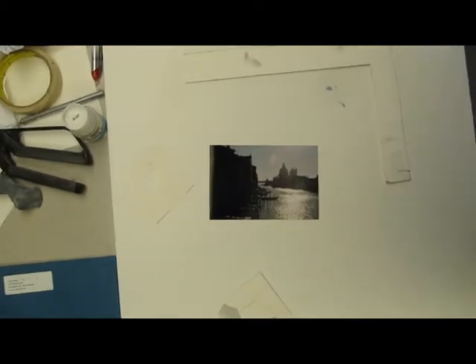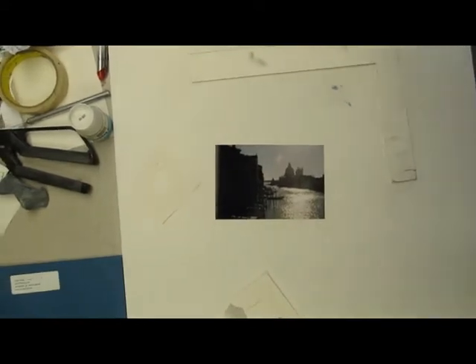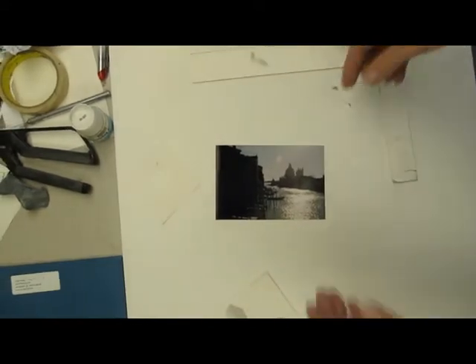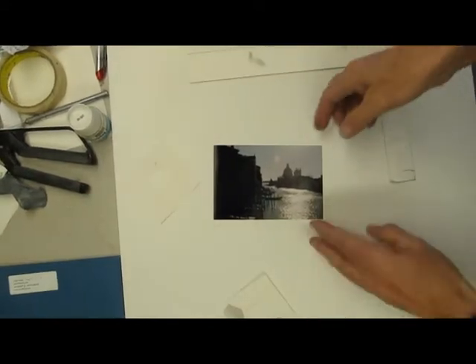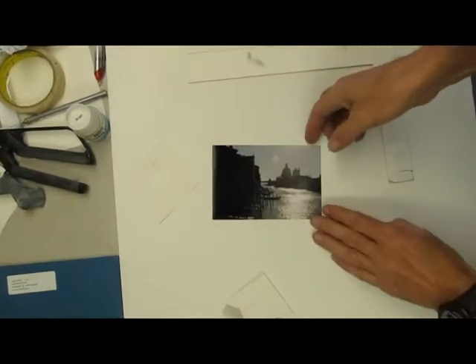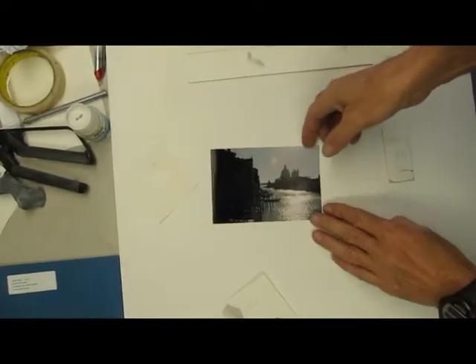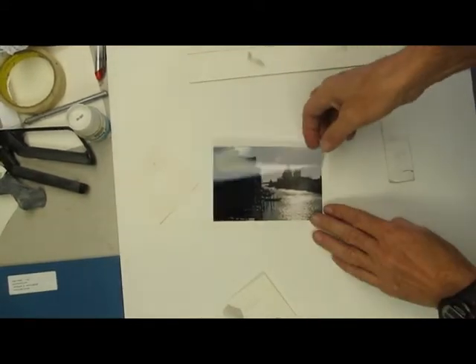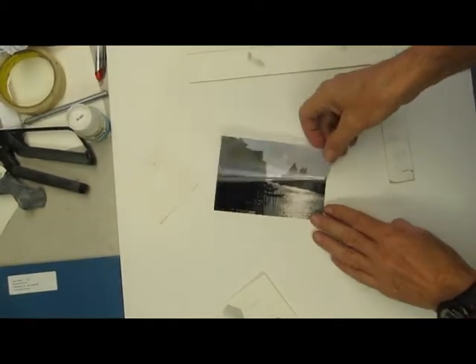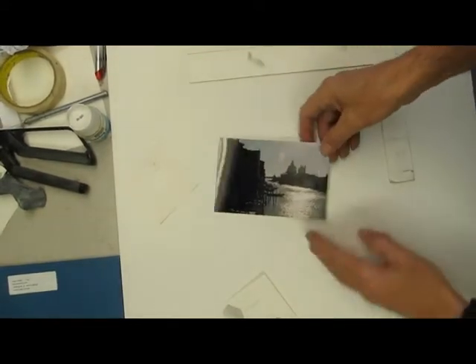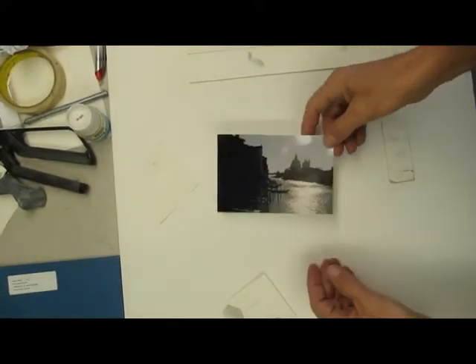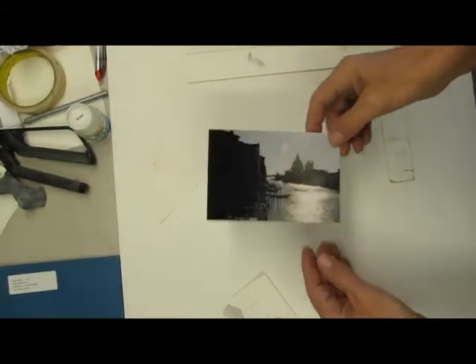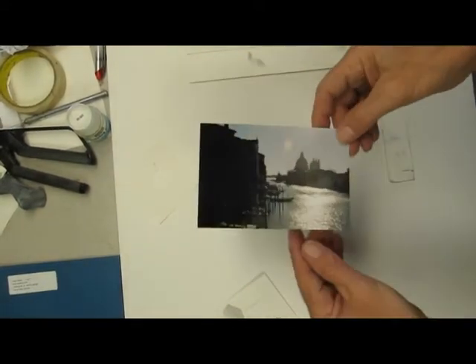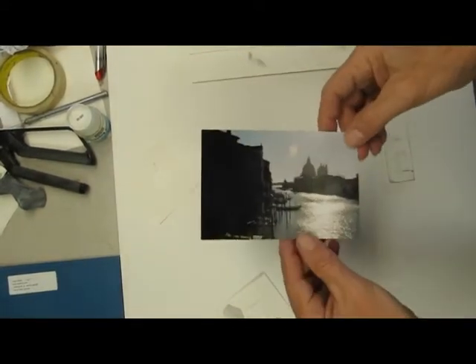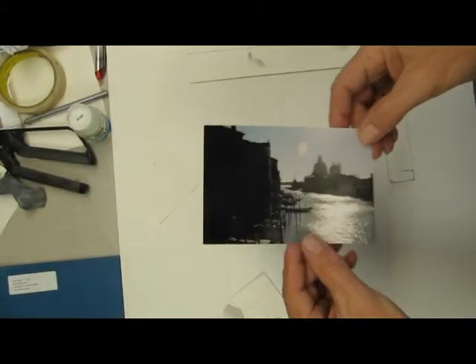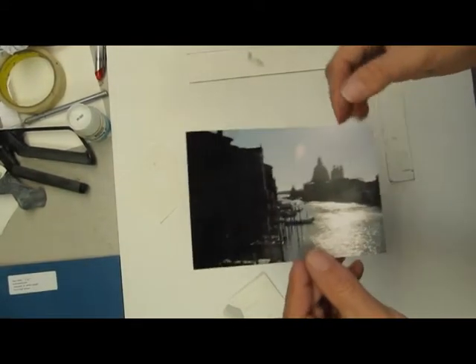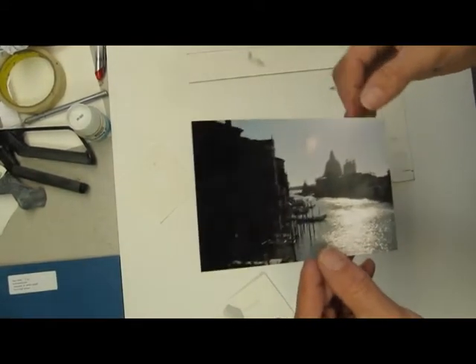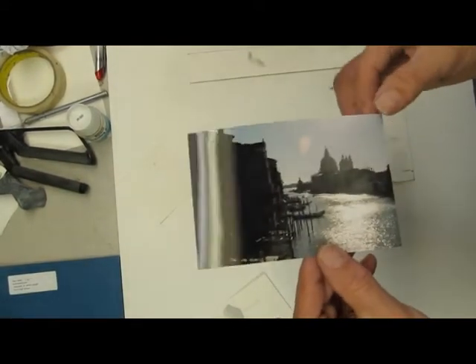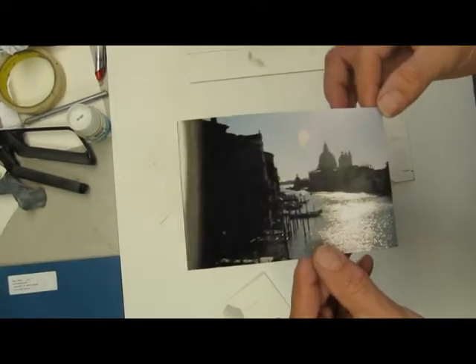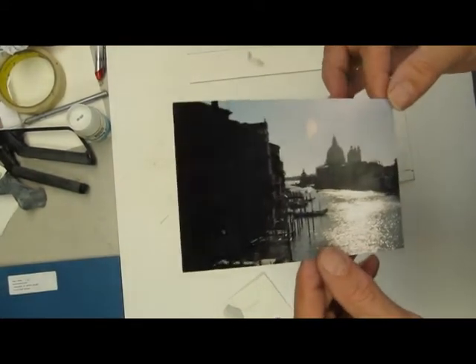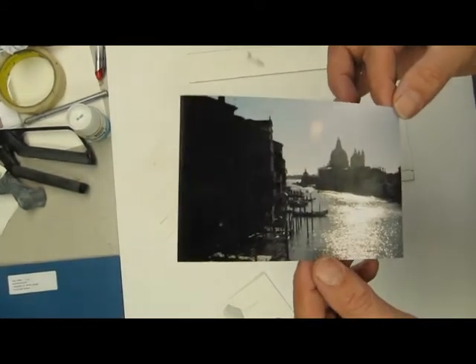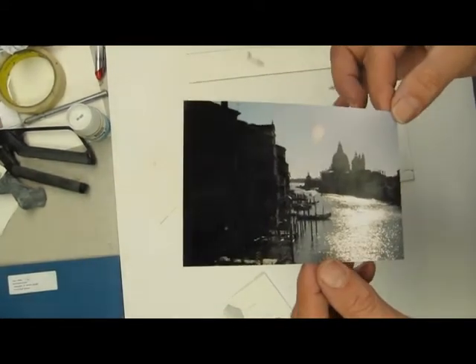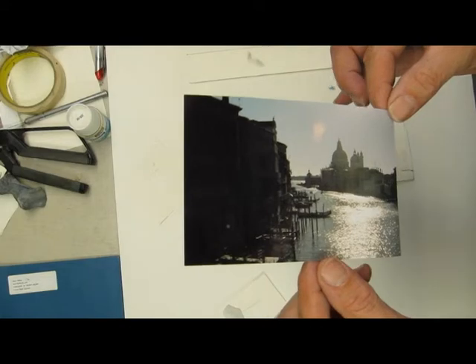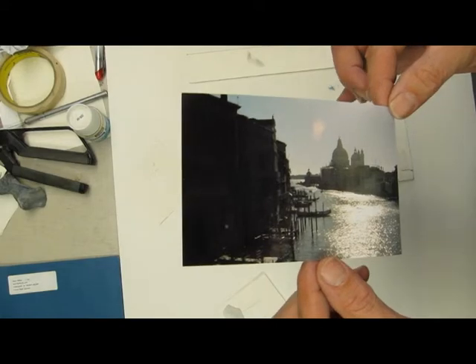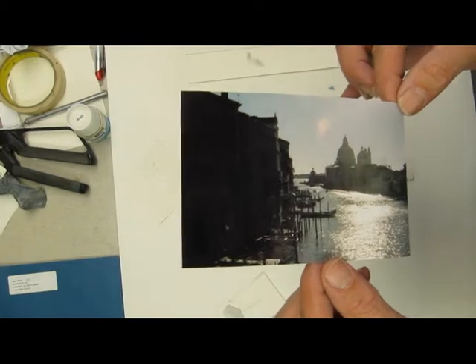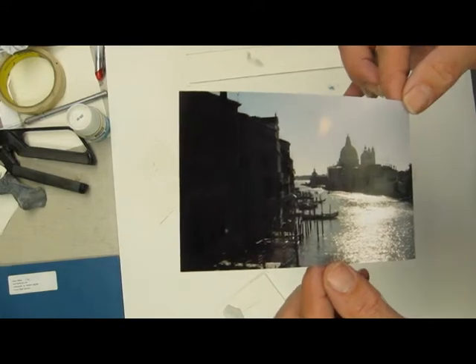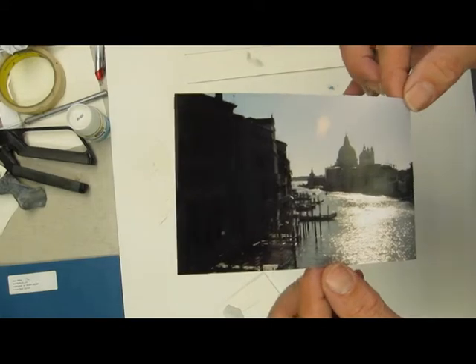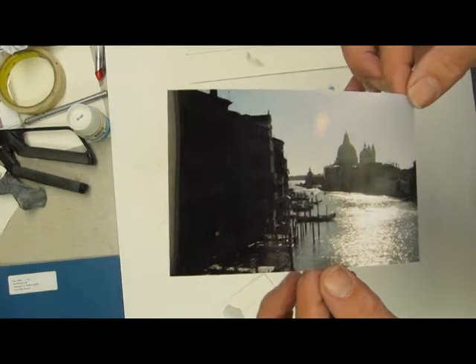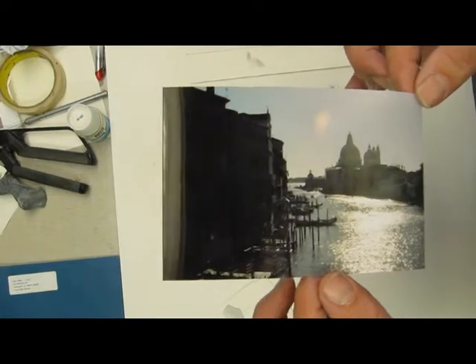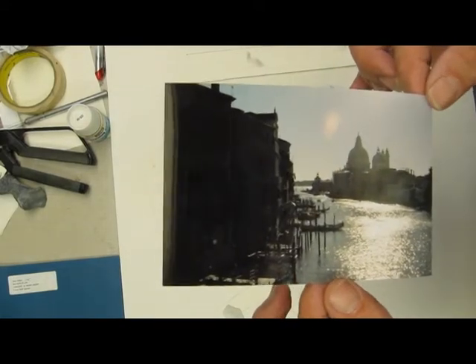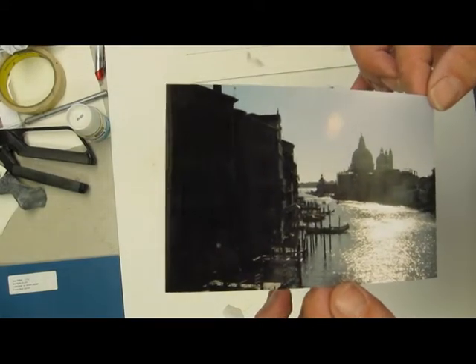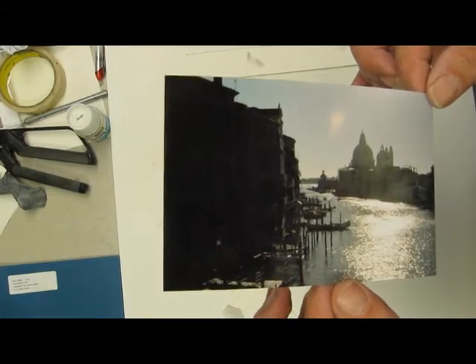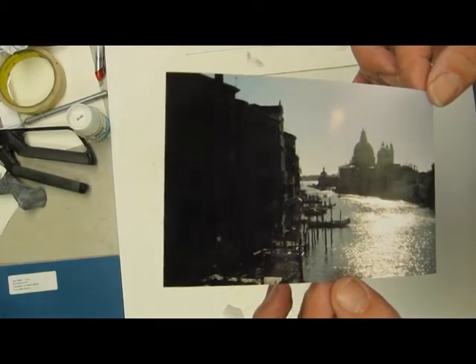Hi Paul, this is Stan. Here we go. This is the photograph I used of Venice.